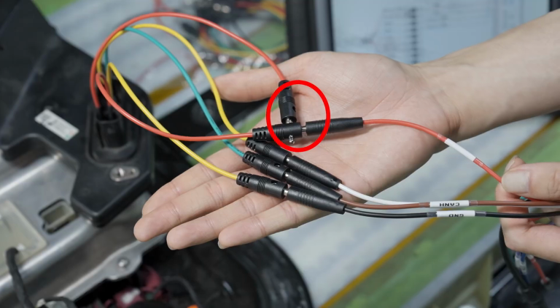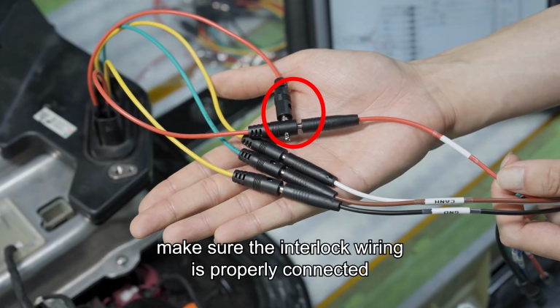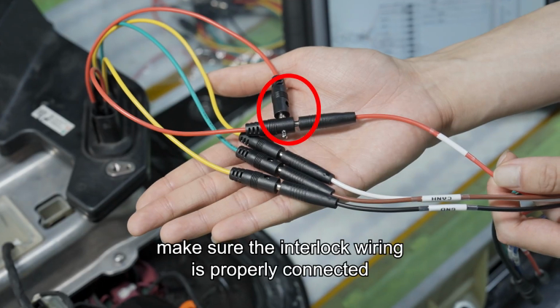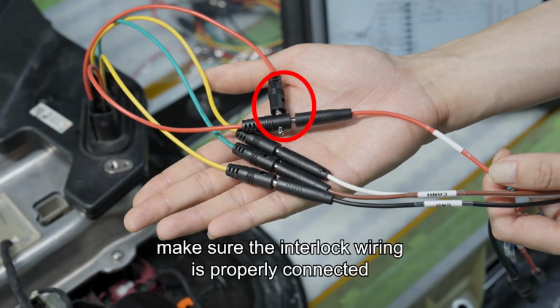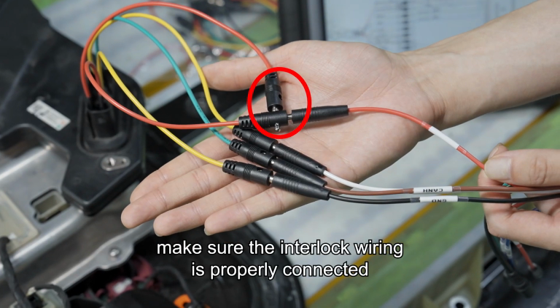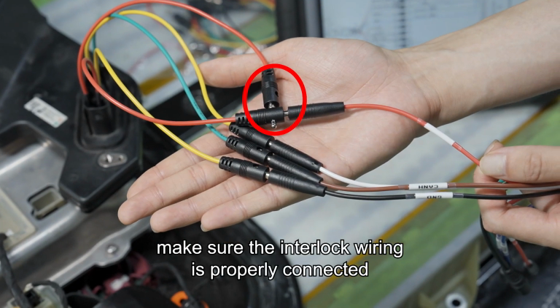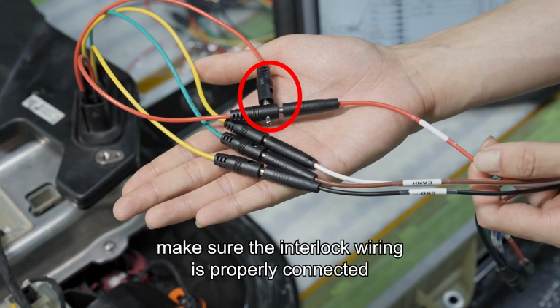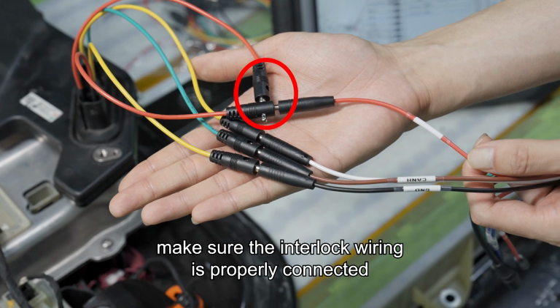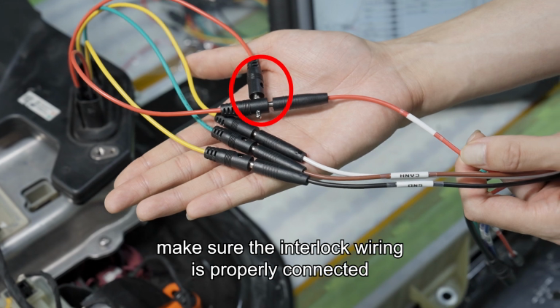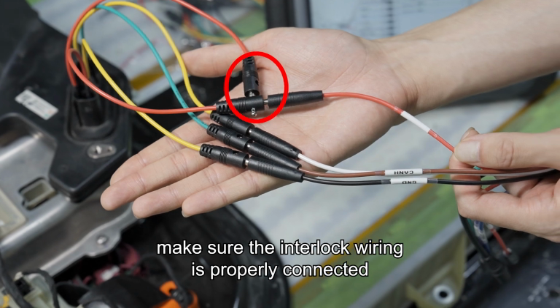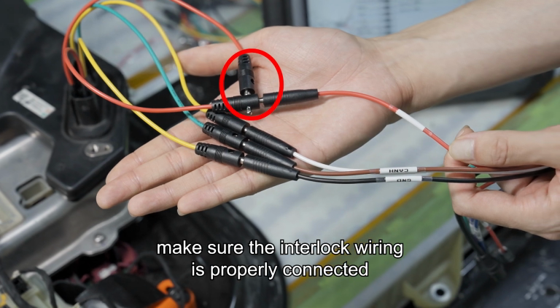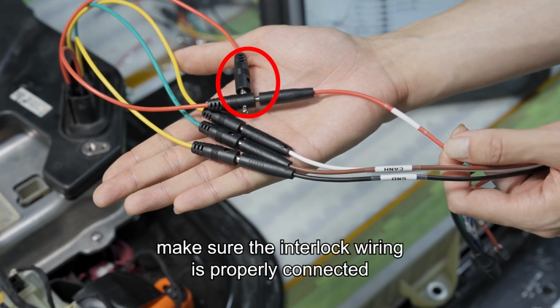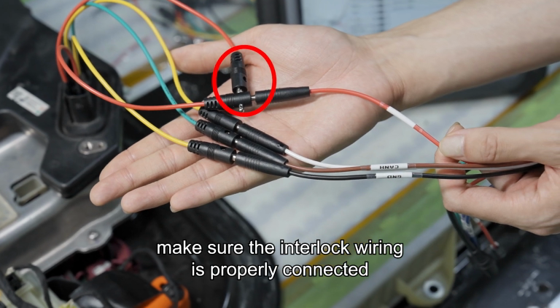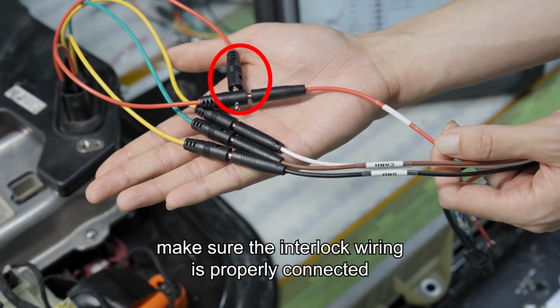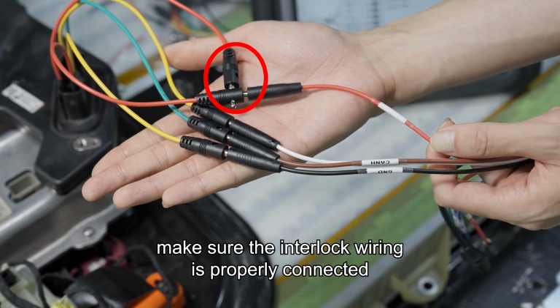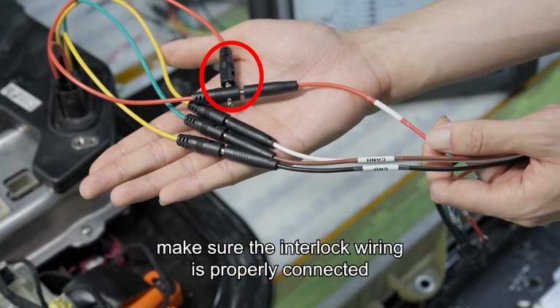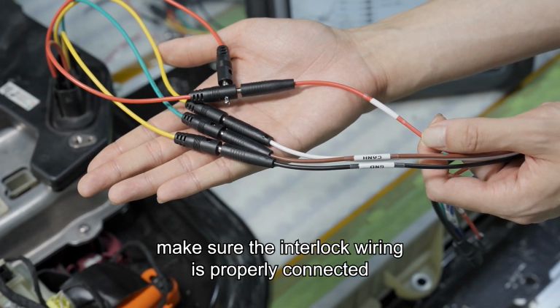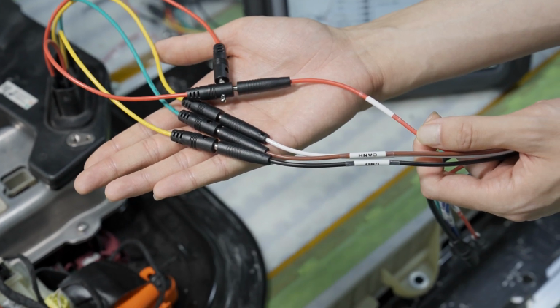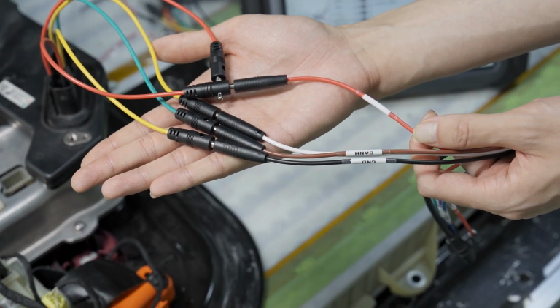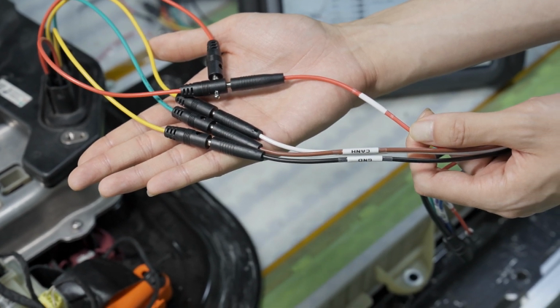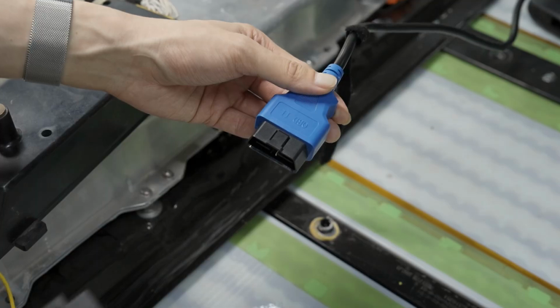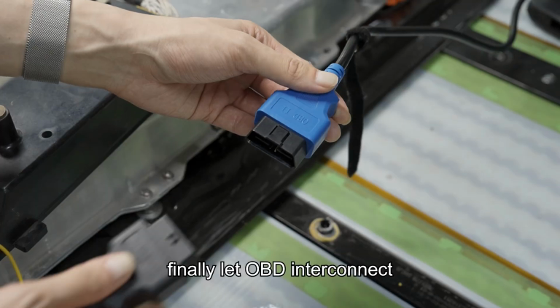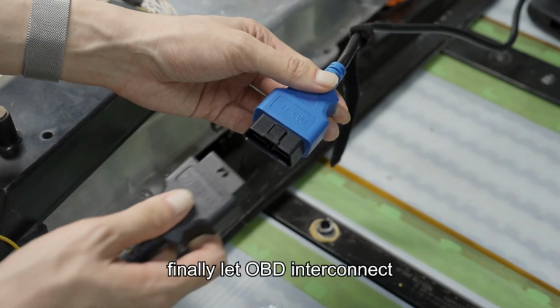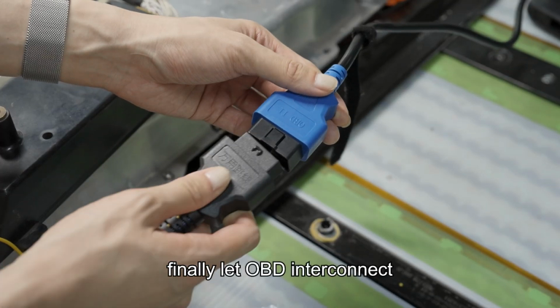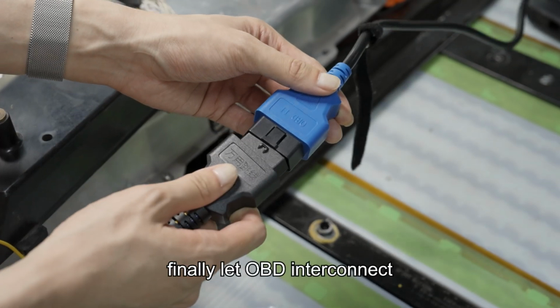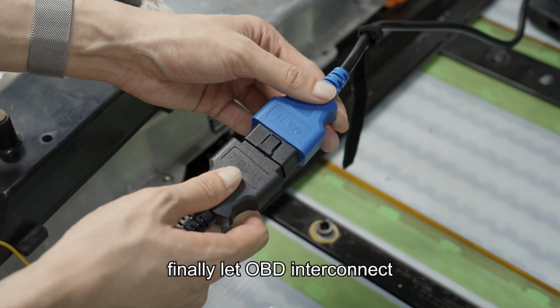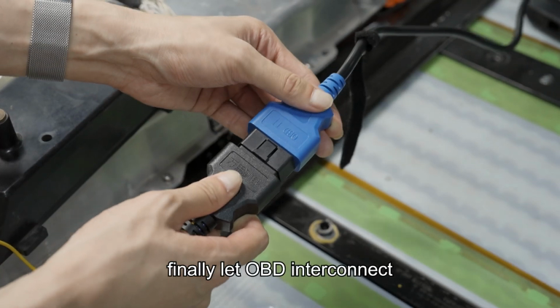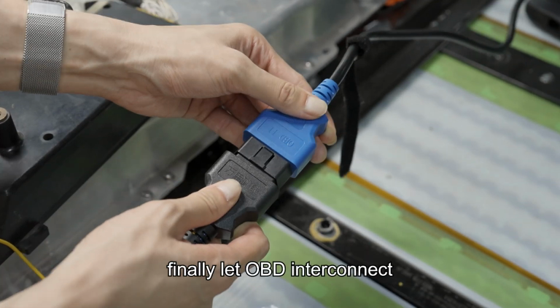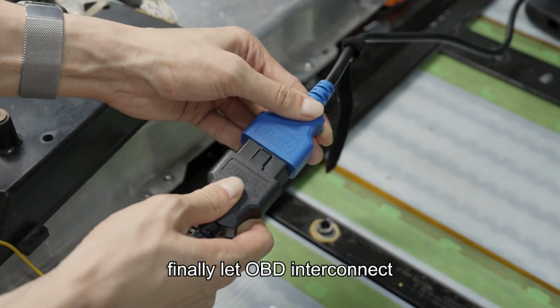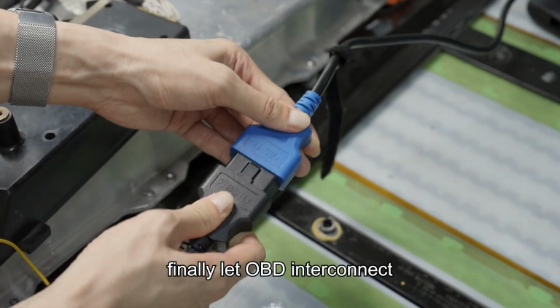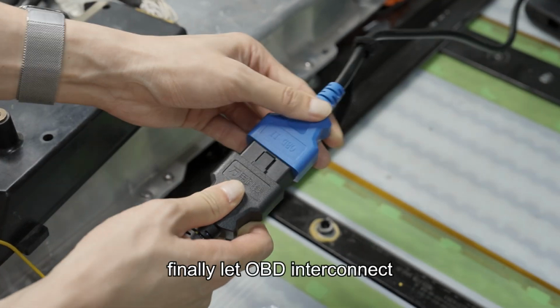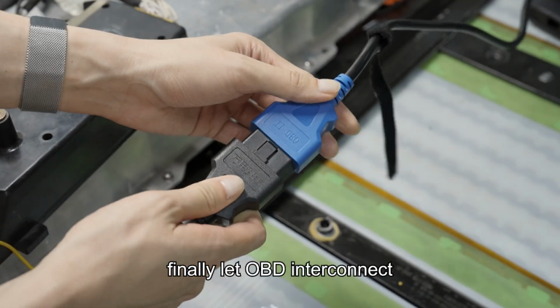Make sure the interlock wiring is properly connected. Finally, let OBD interconnect.